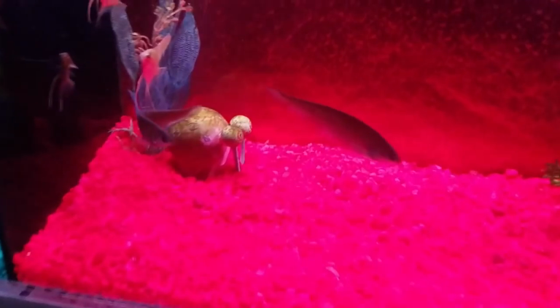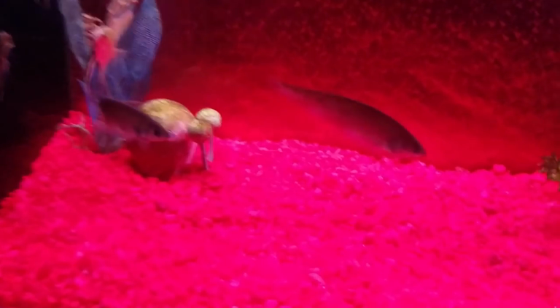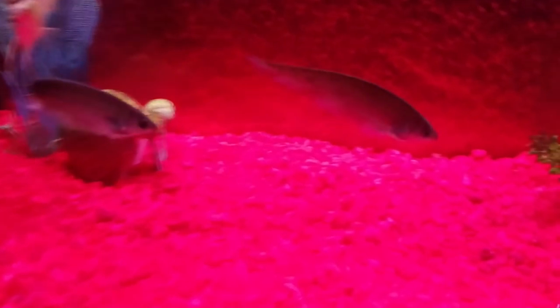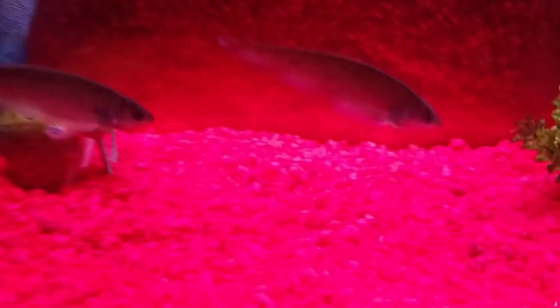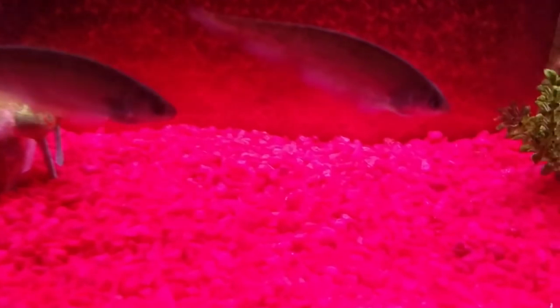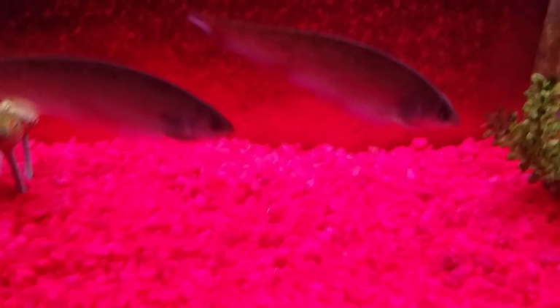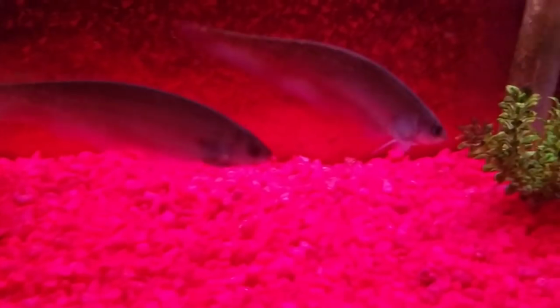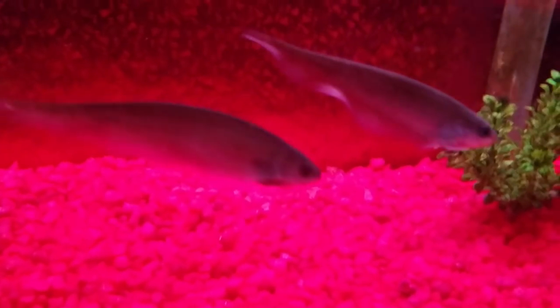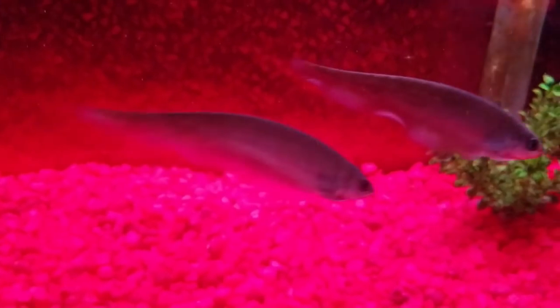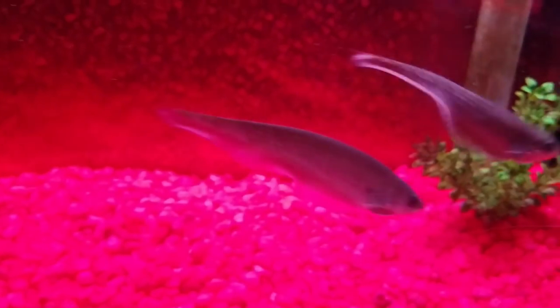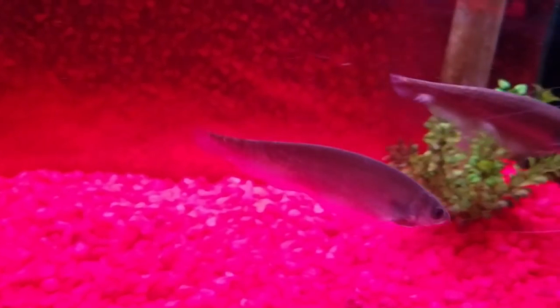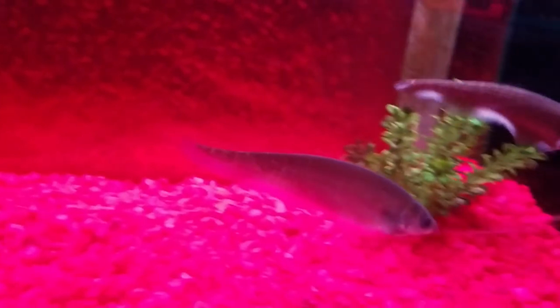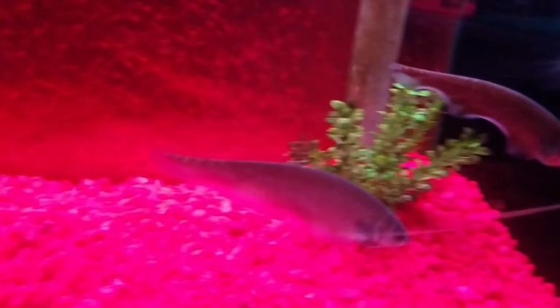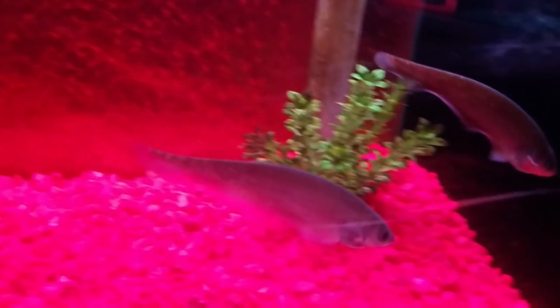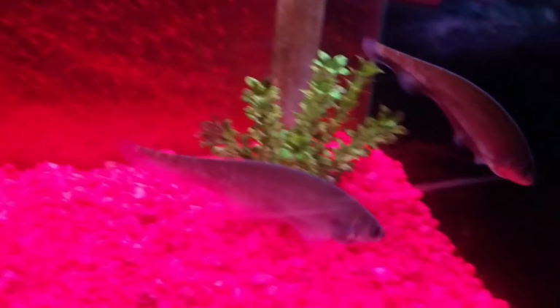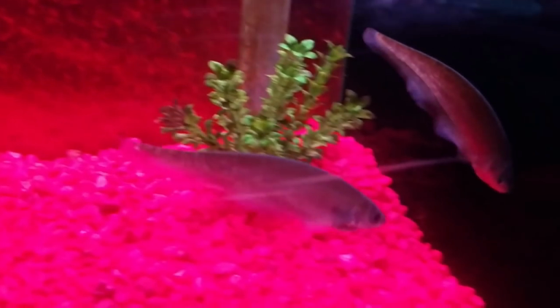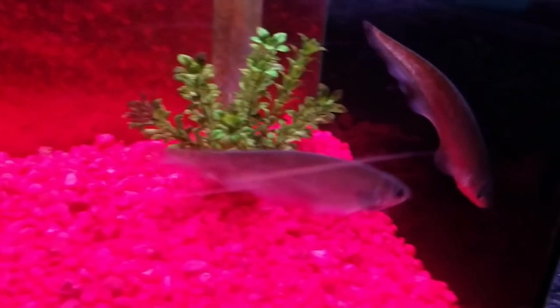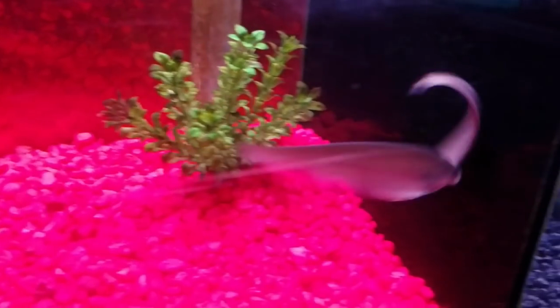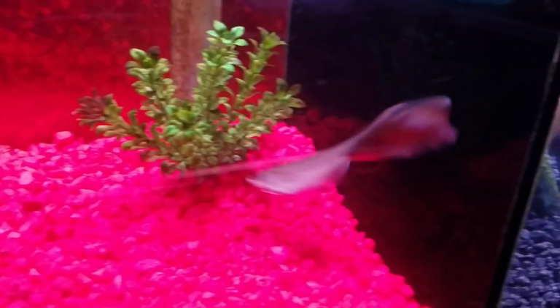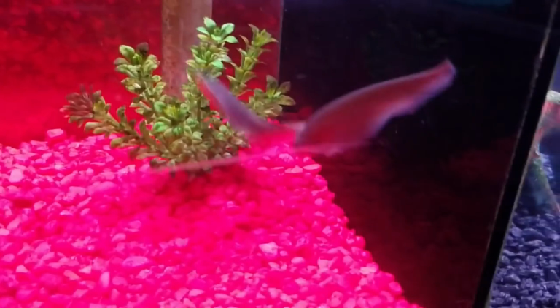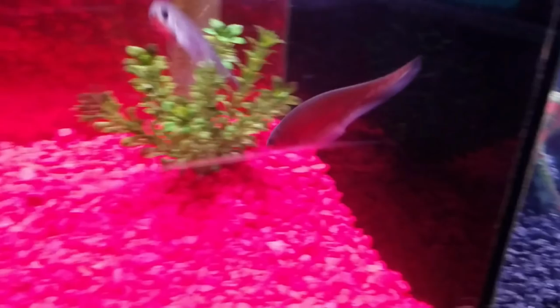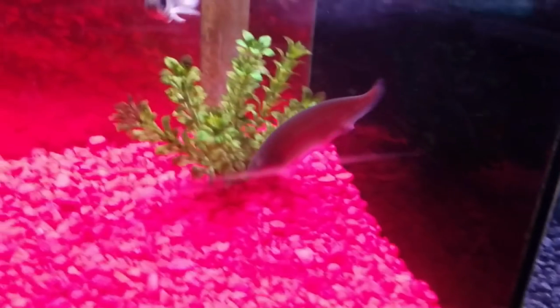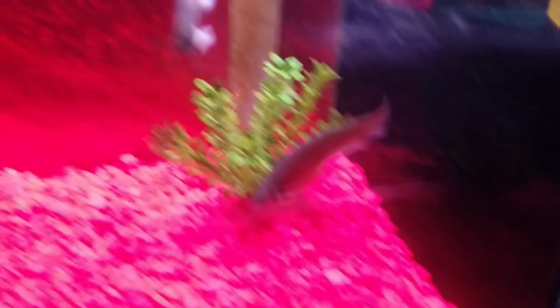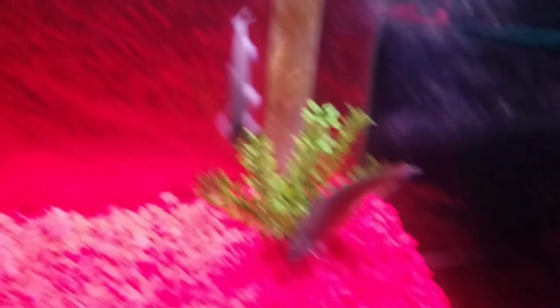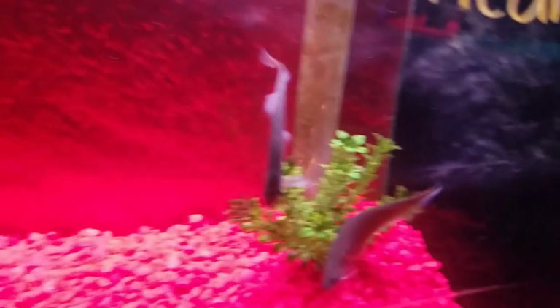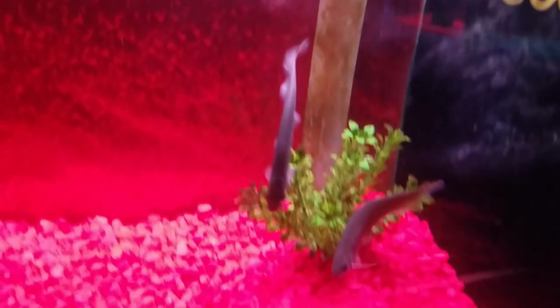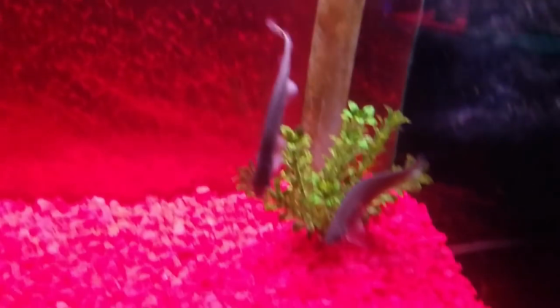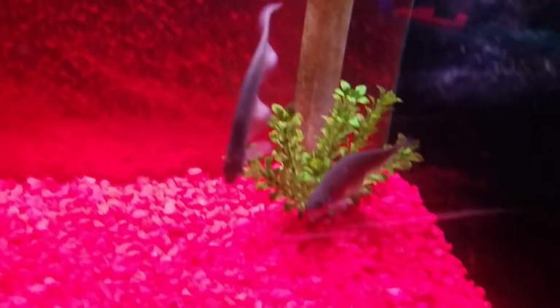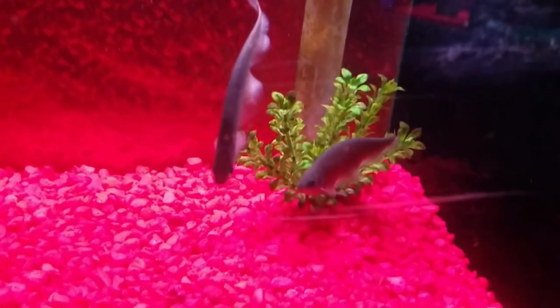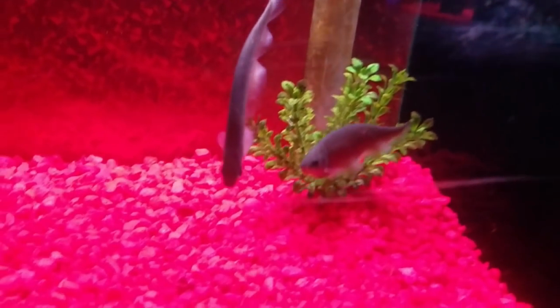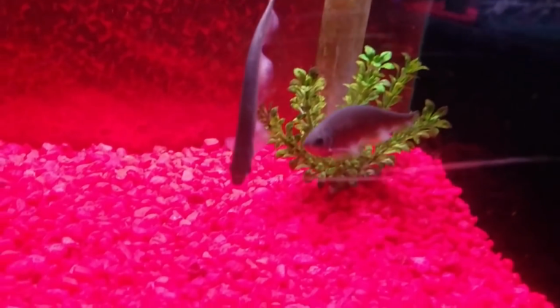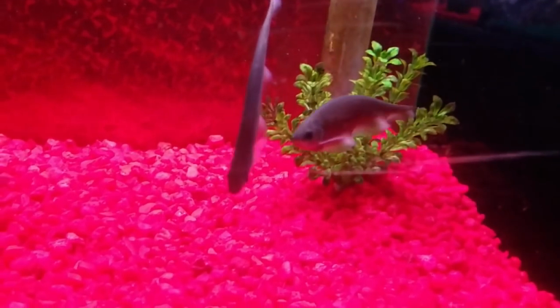Look at these African knives - they're so pretty! Wait, wait, wait, wow!